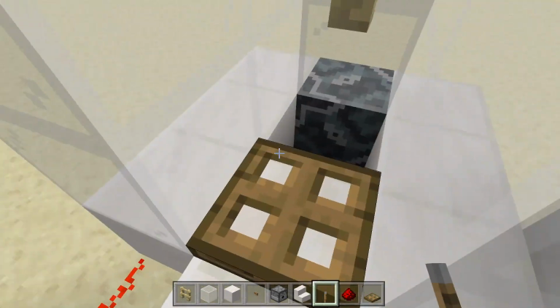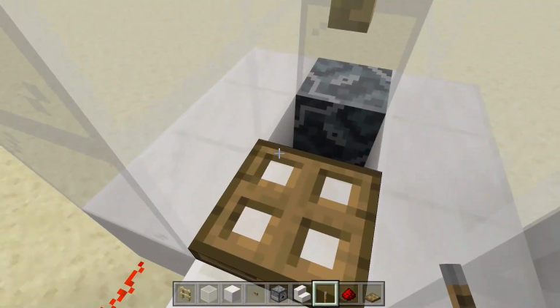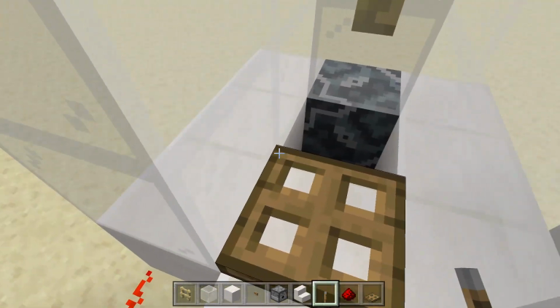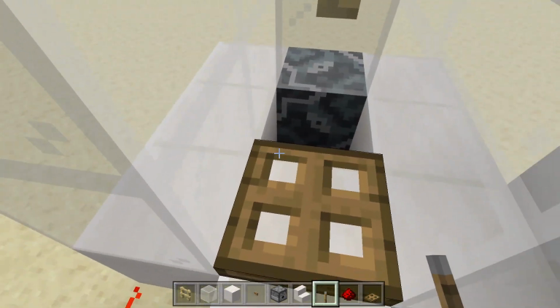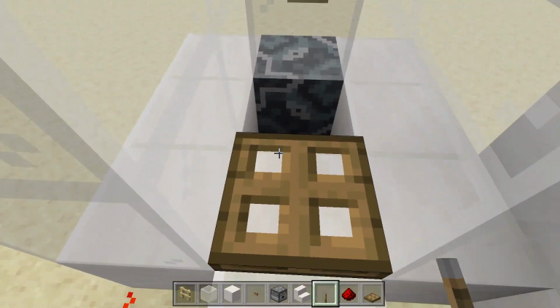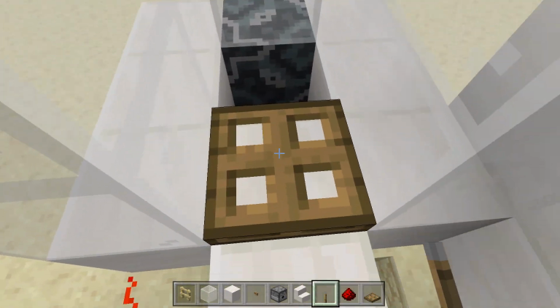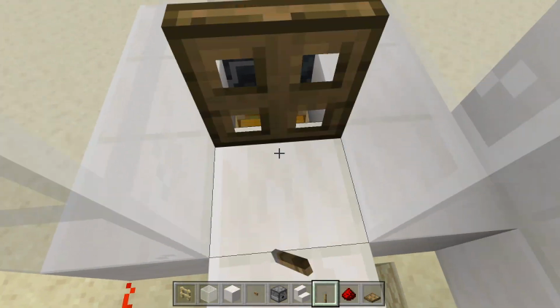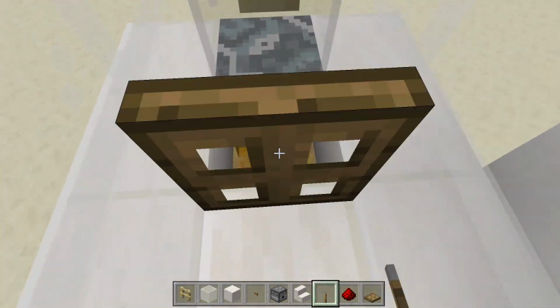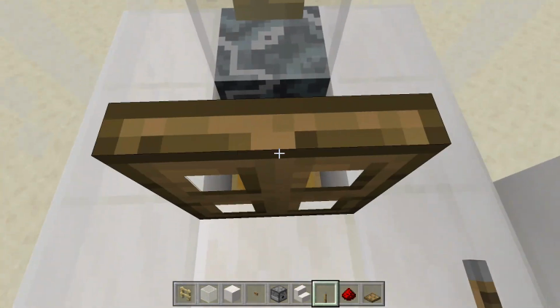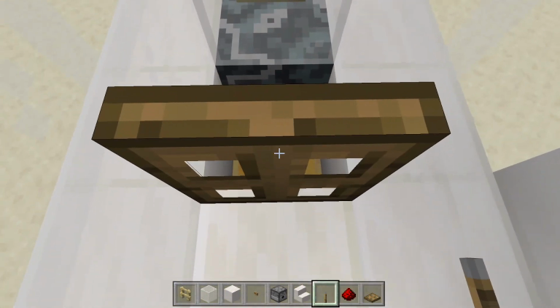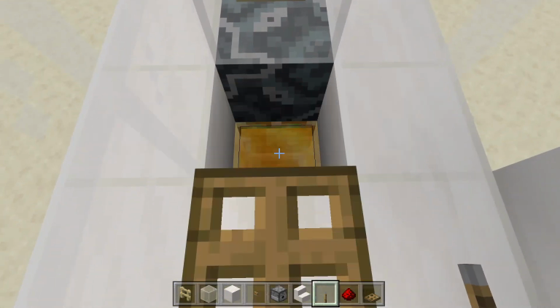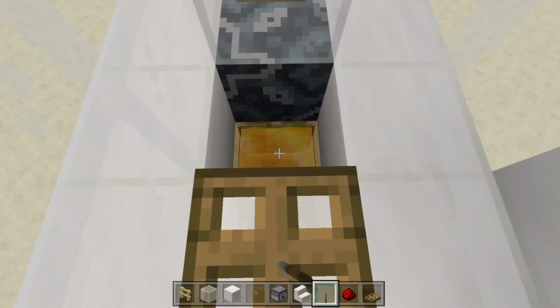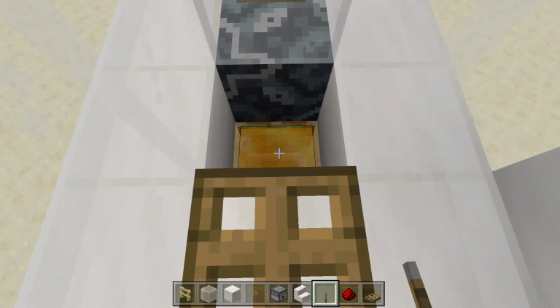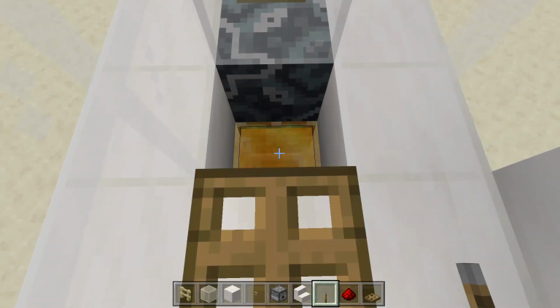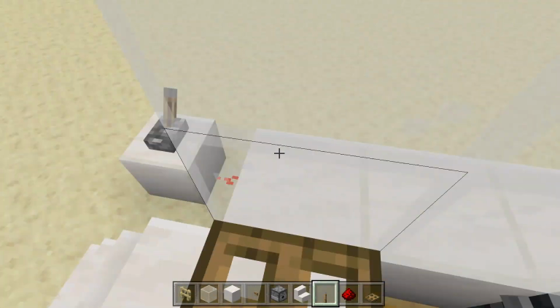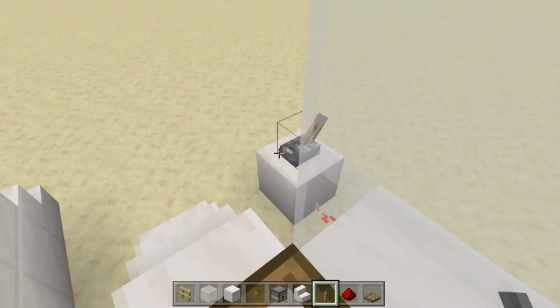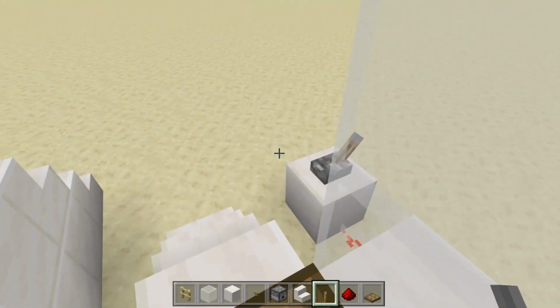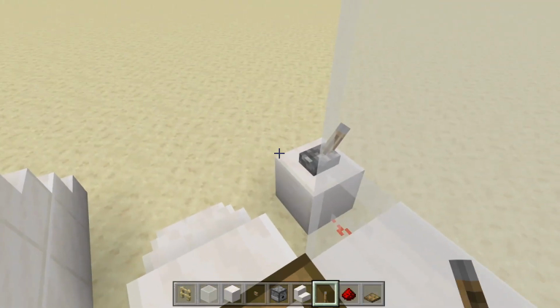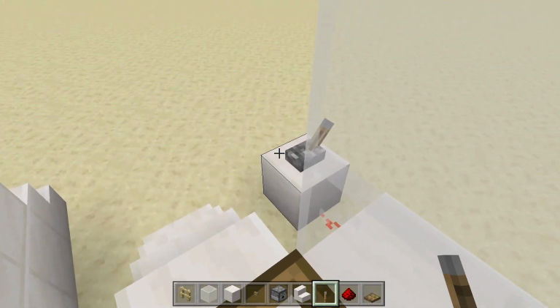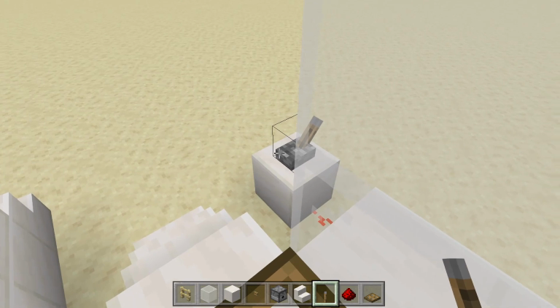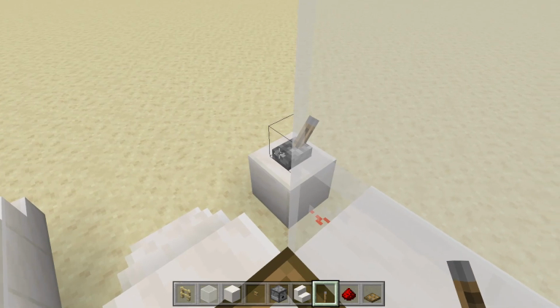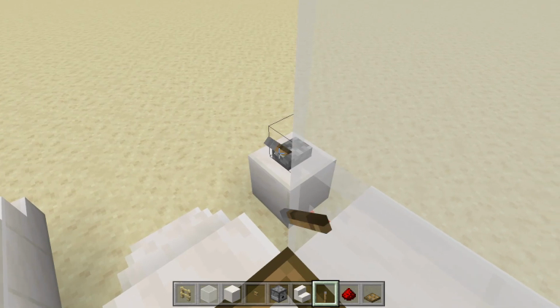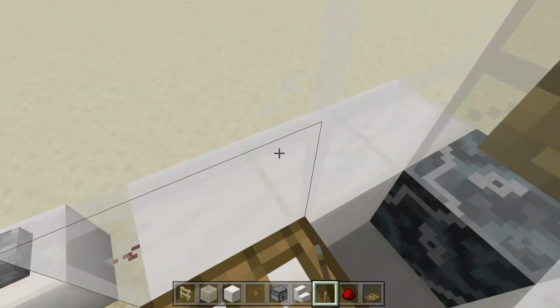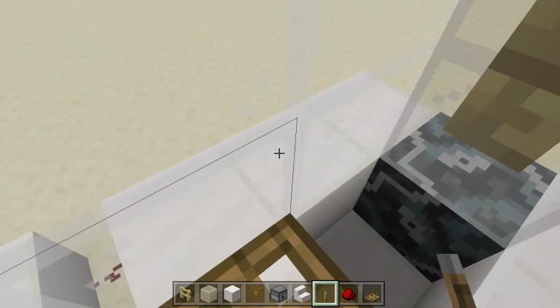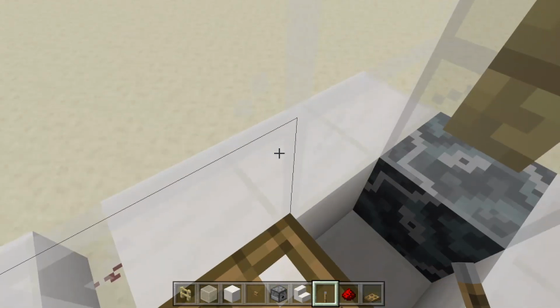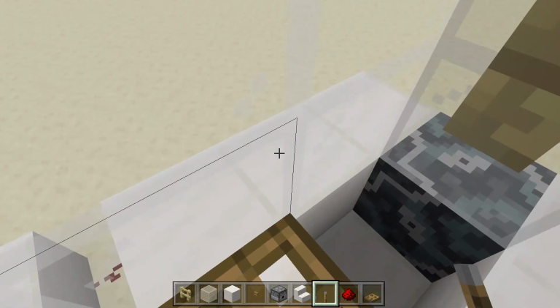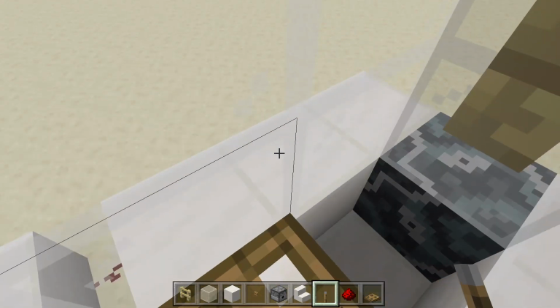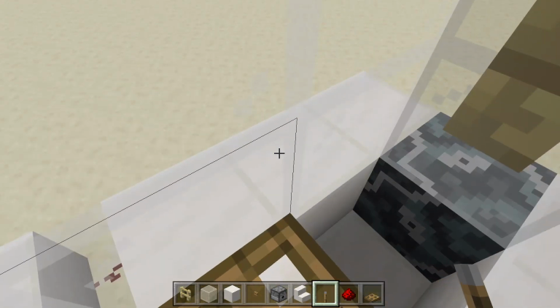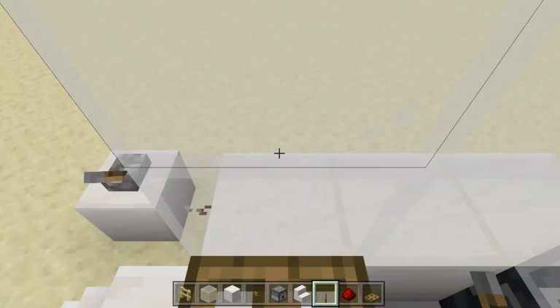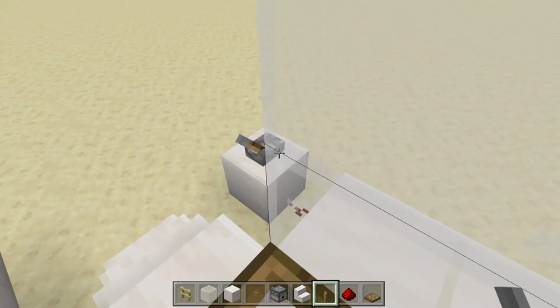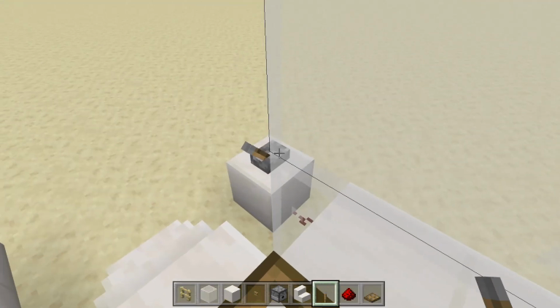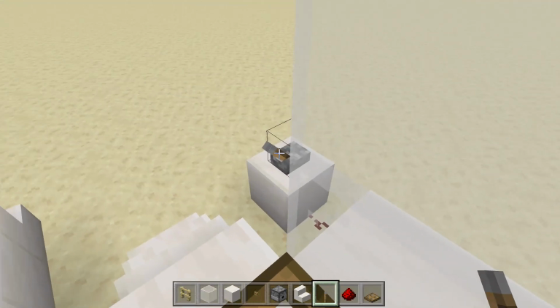Here we need to link the sticky piston to a redstone line connected to a lever on a block. As you can see, the block of the kill chamber changes very quickly.